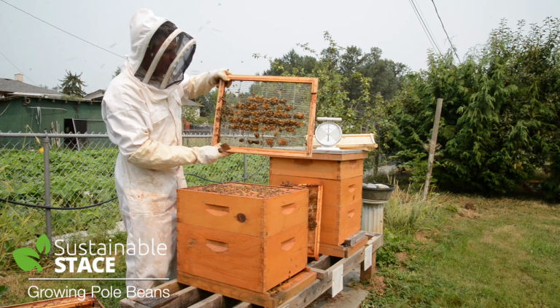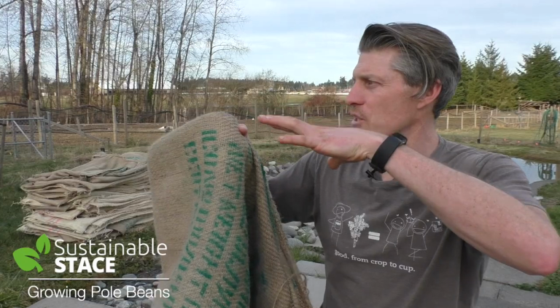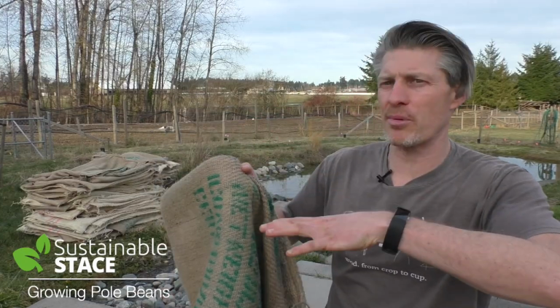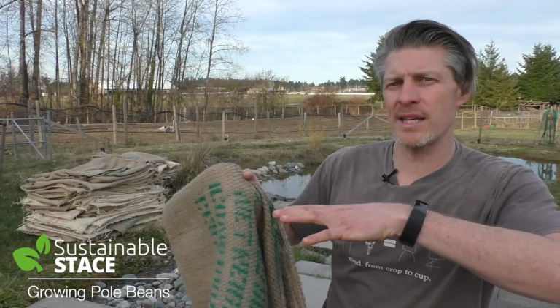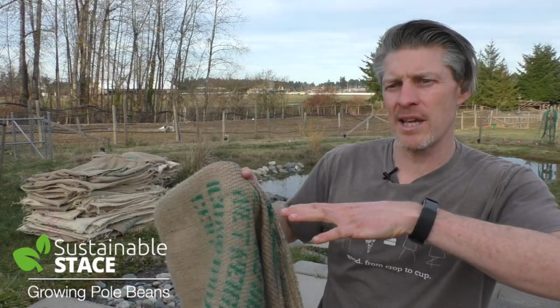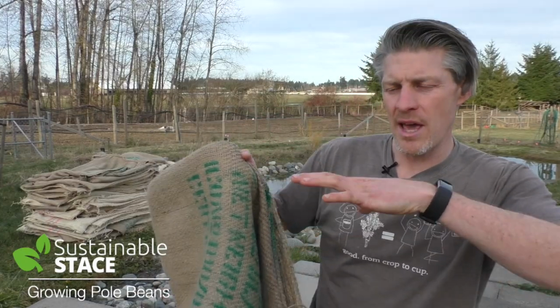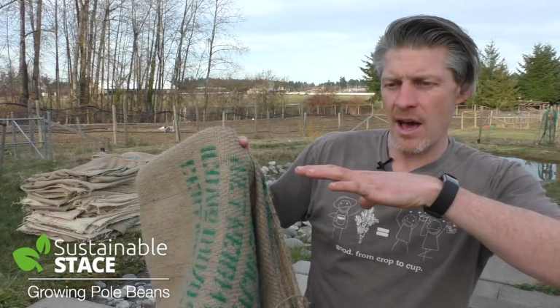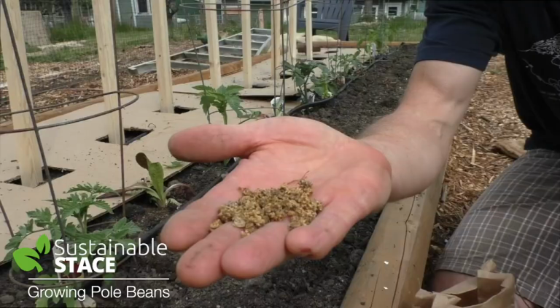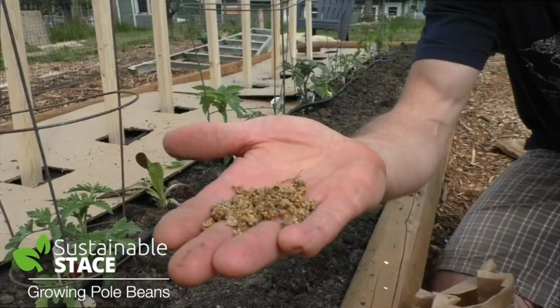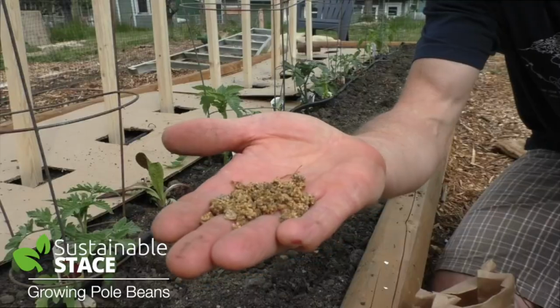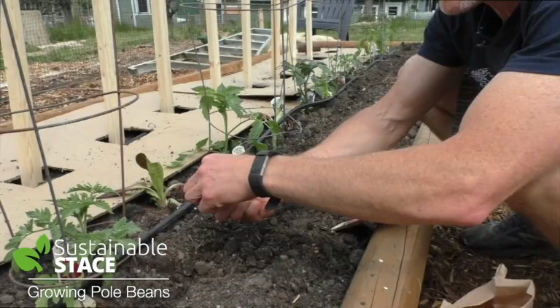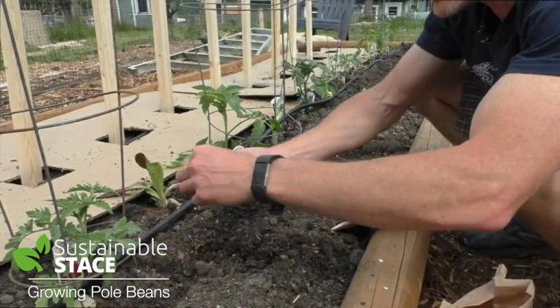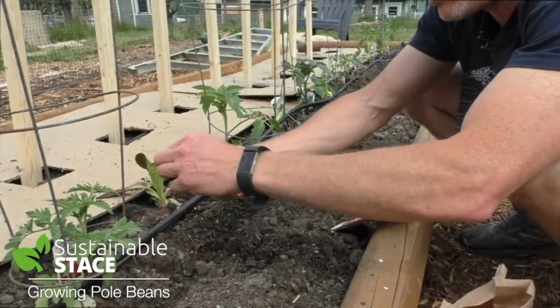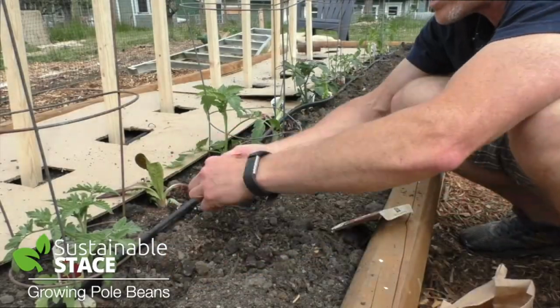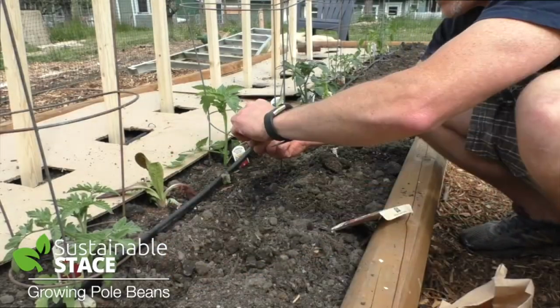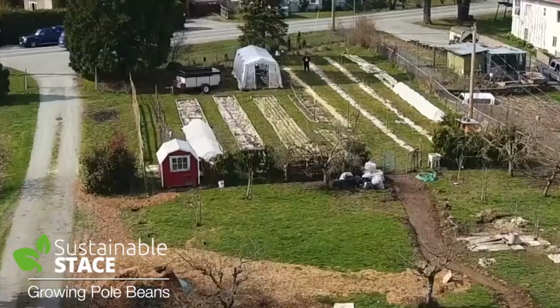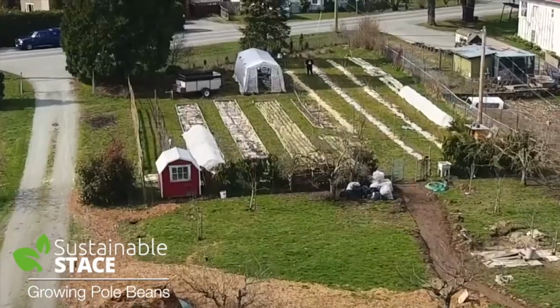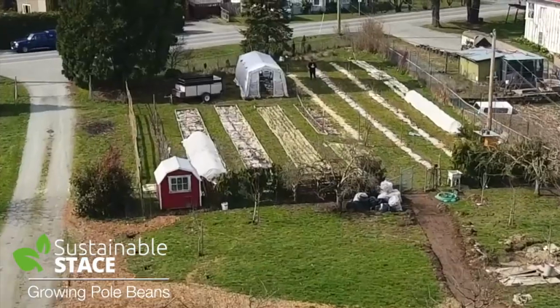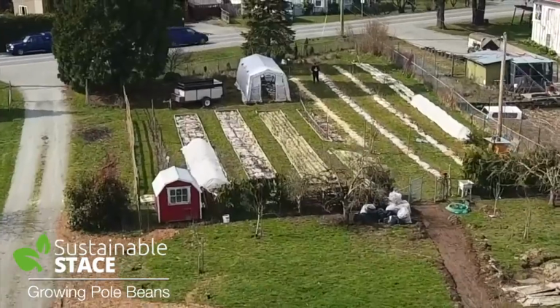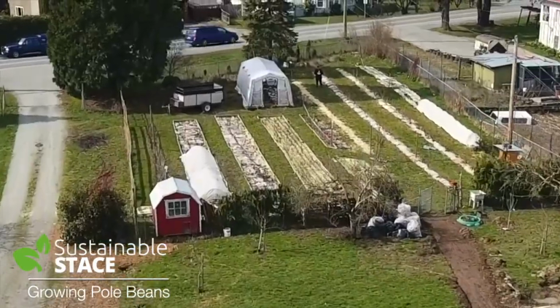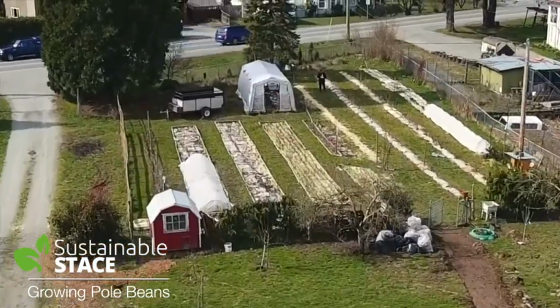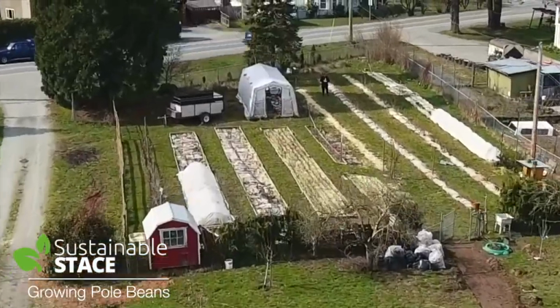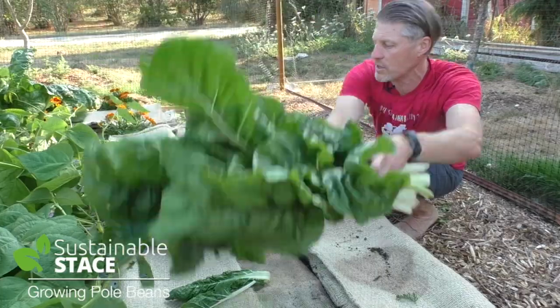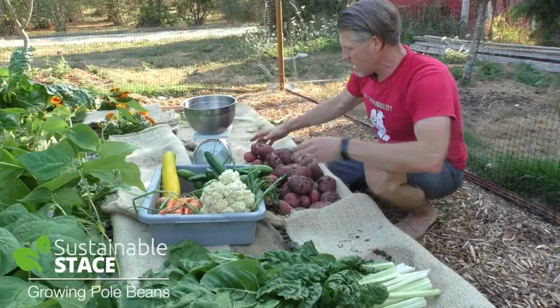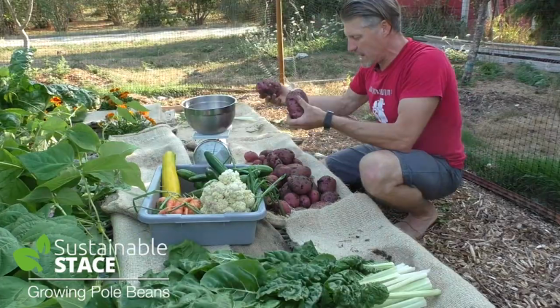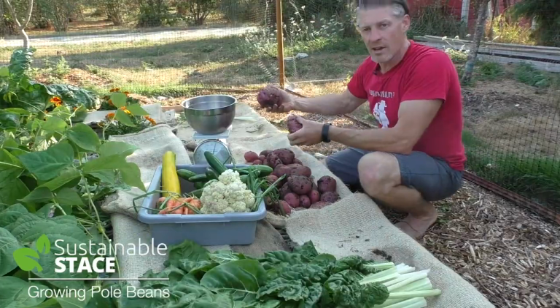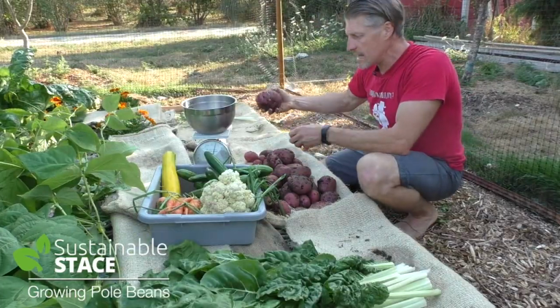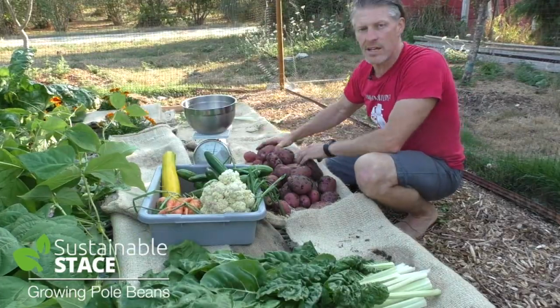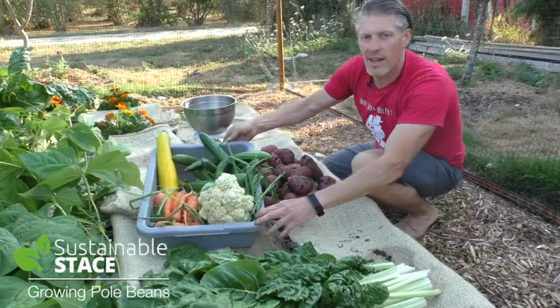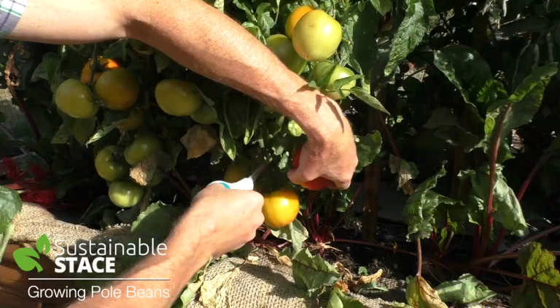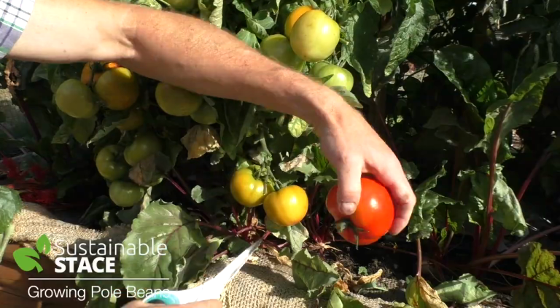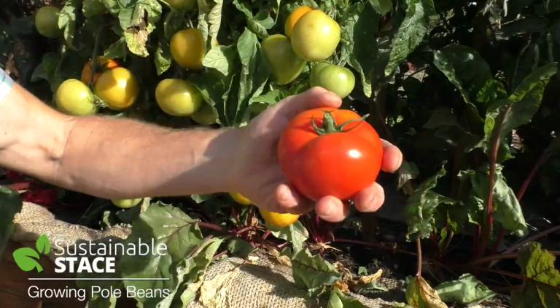I'm Stacey Tapes. For me, healthy food and sustainability are totally connected. You can grow it yourself. Nature is generous.